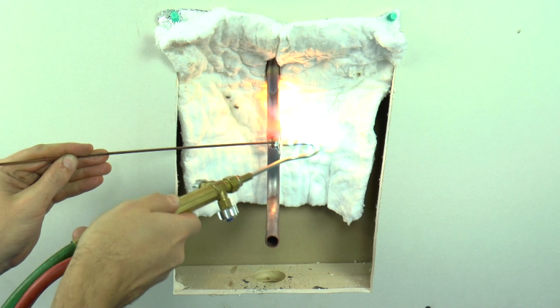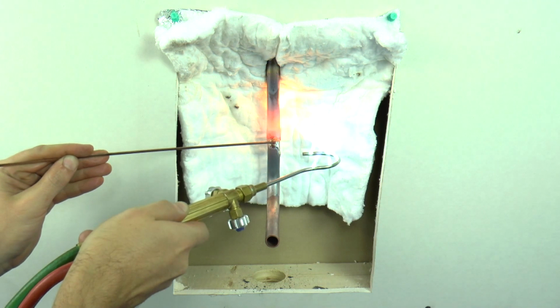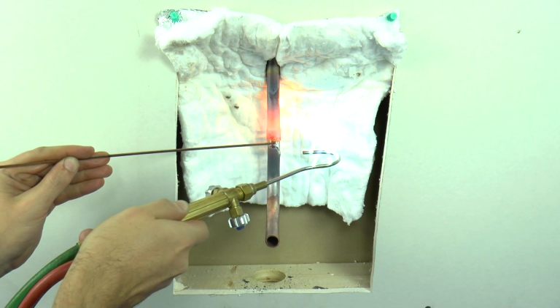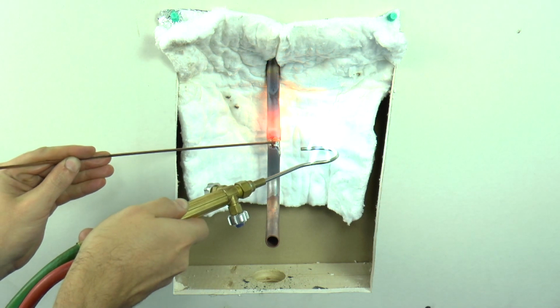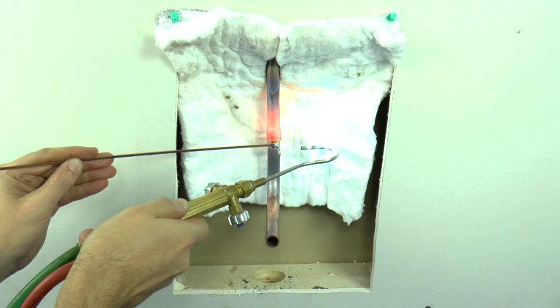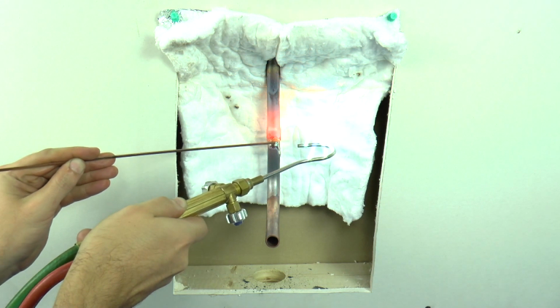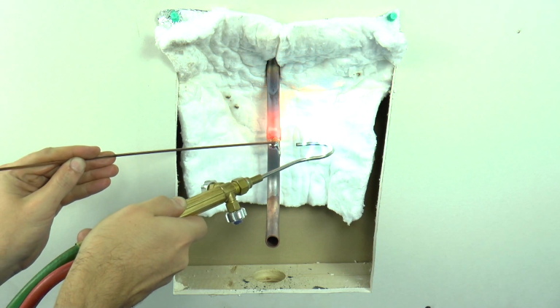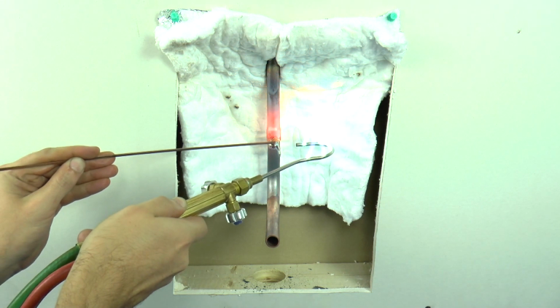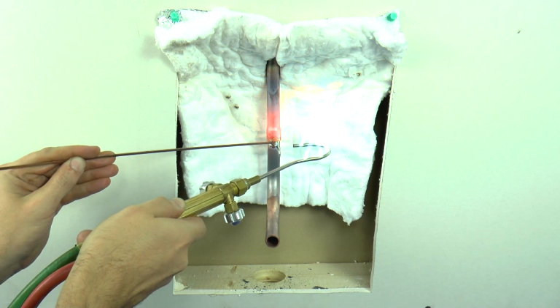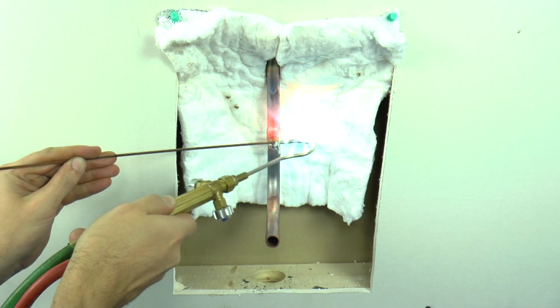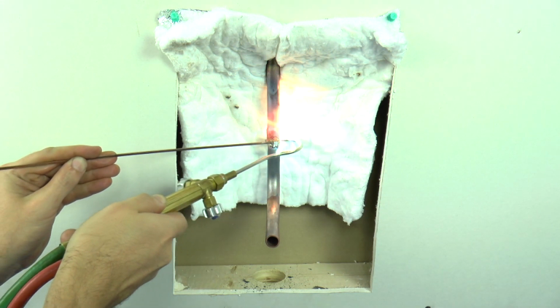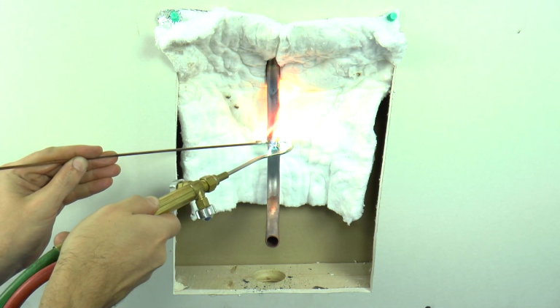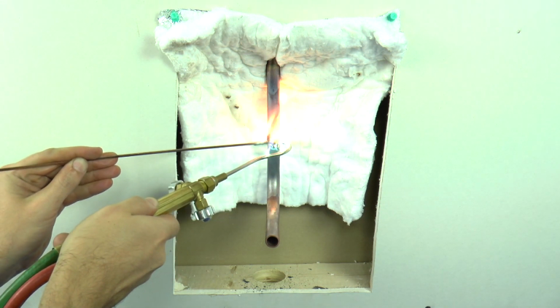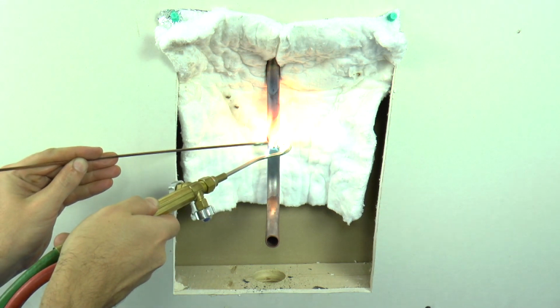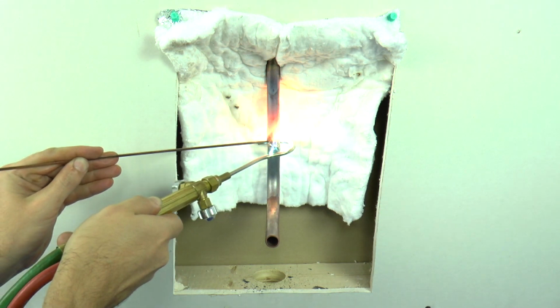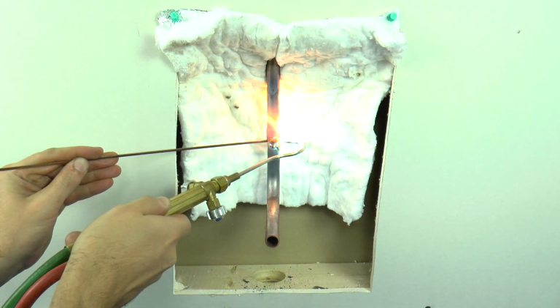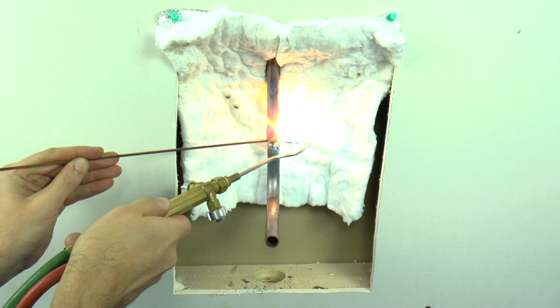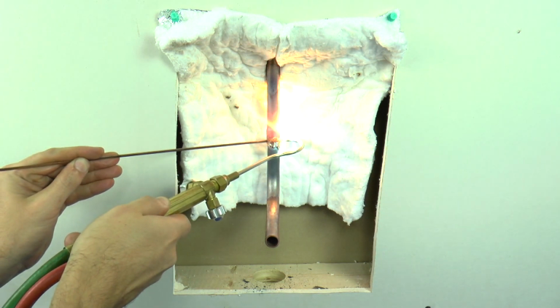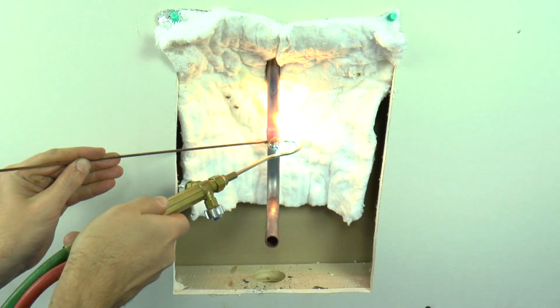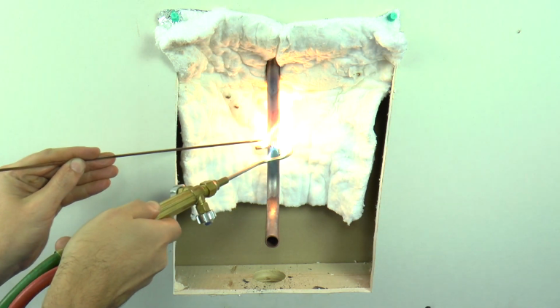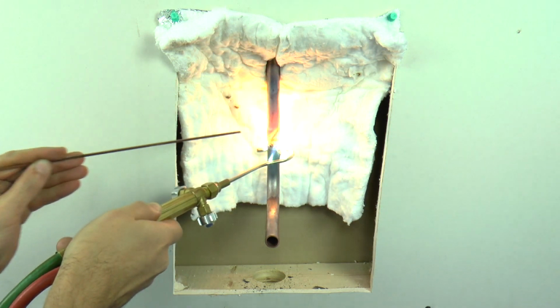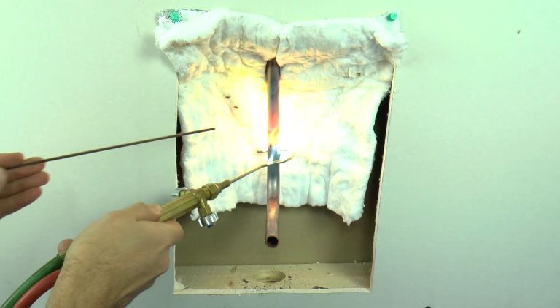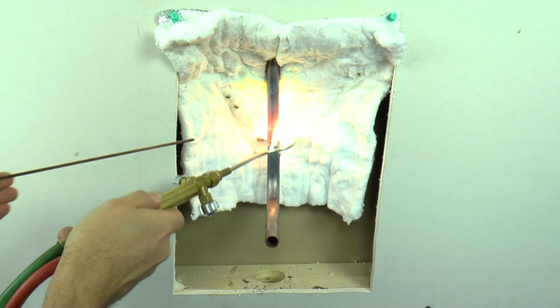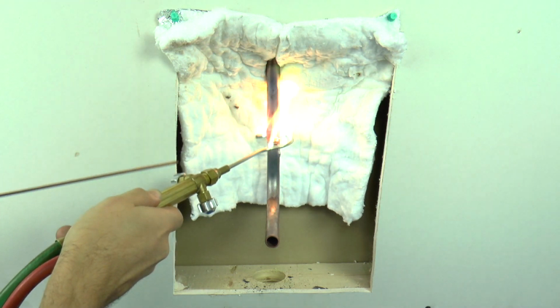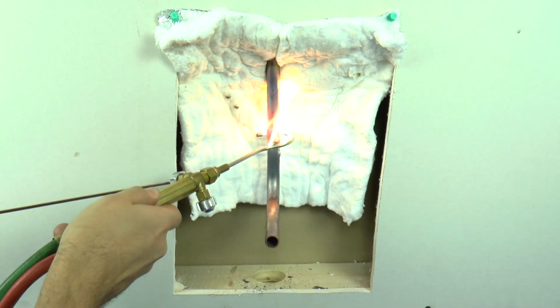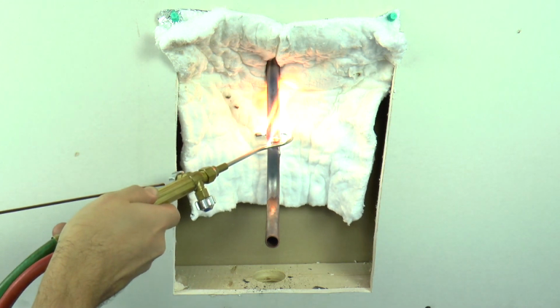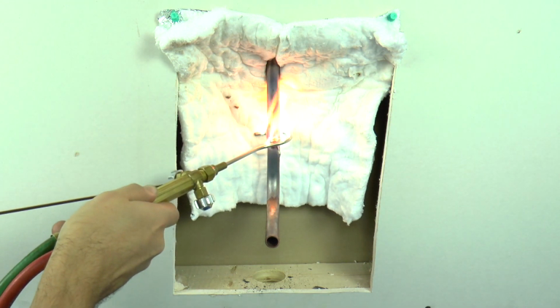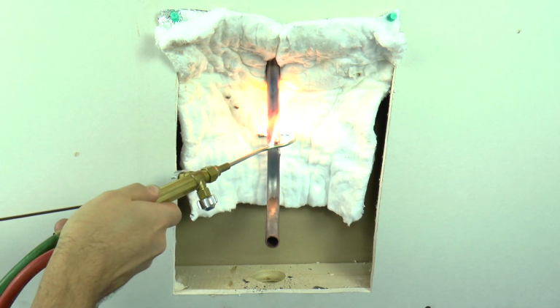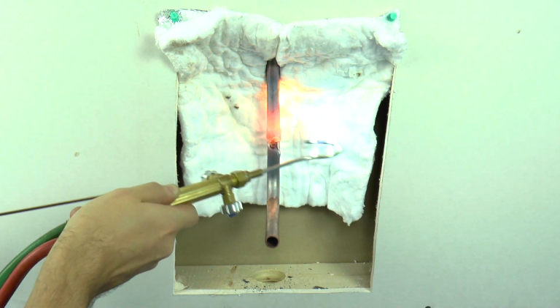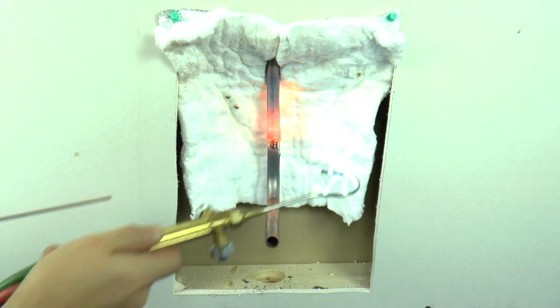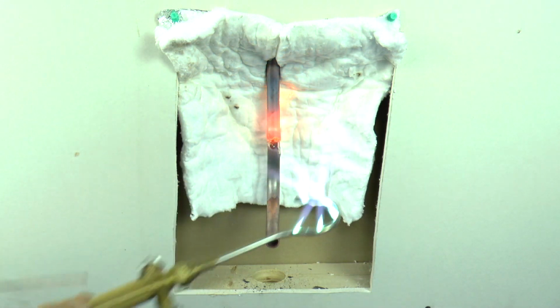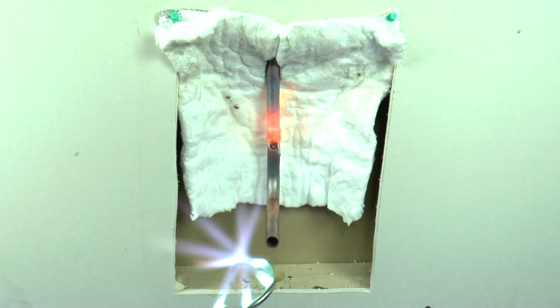When the job is done, the flame barrier can be folded and kept in a dry place for future use.